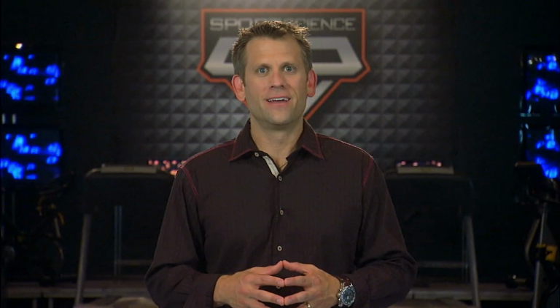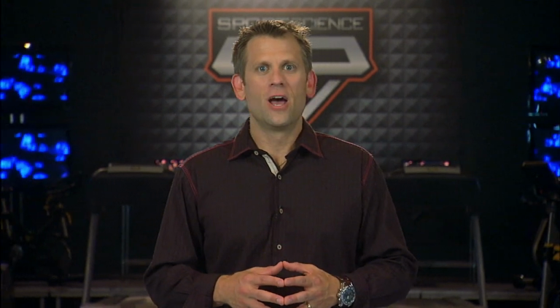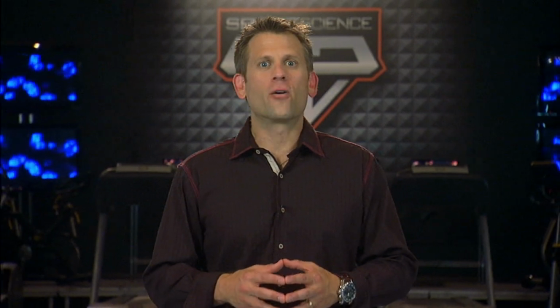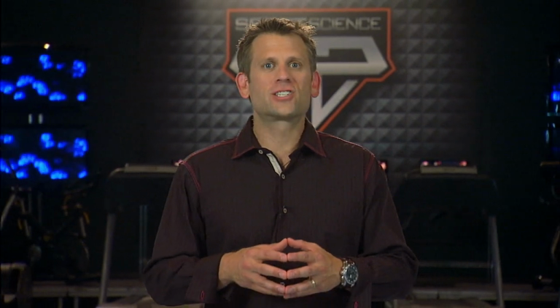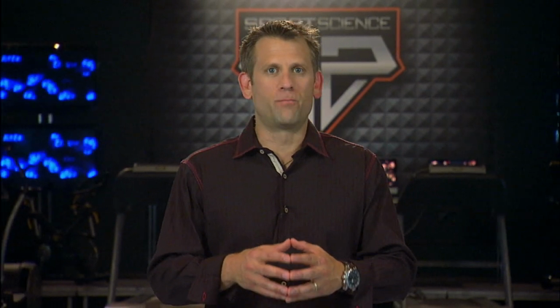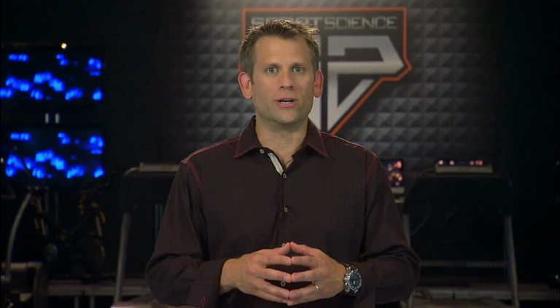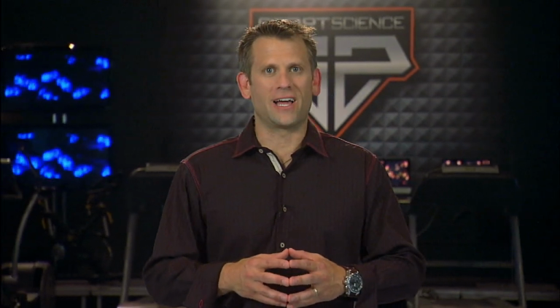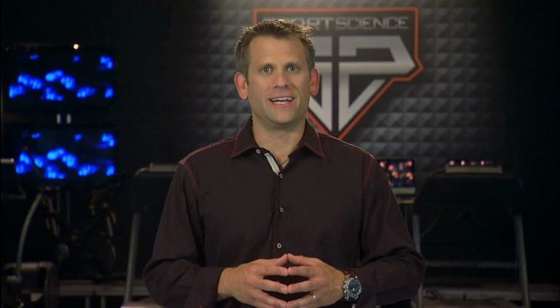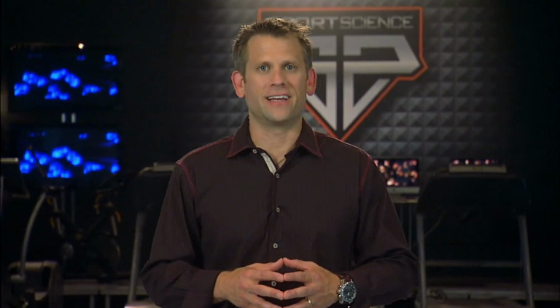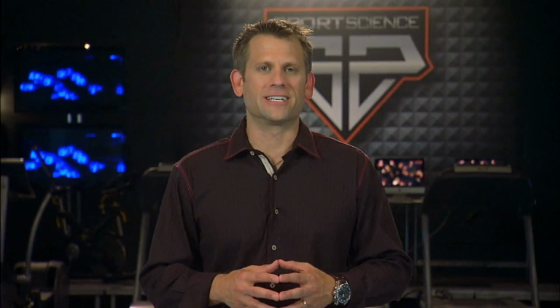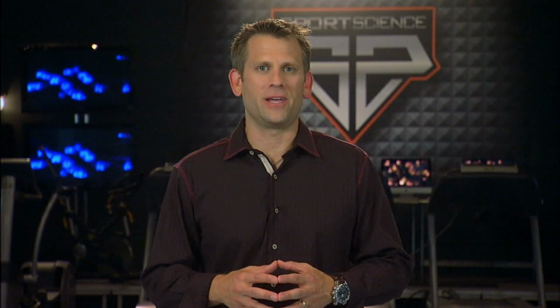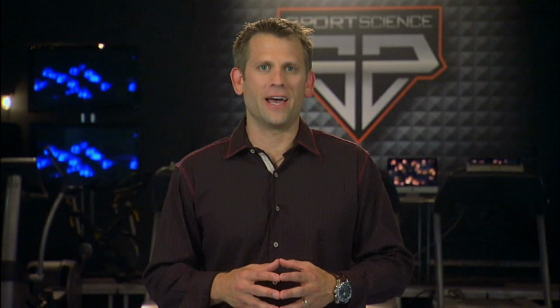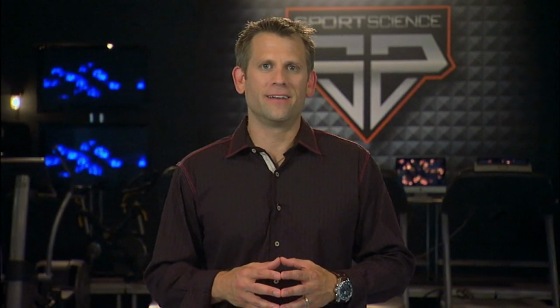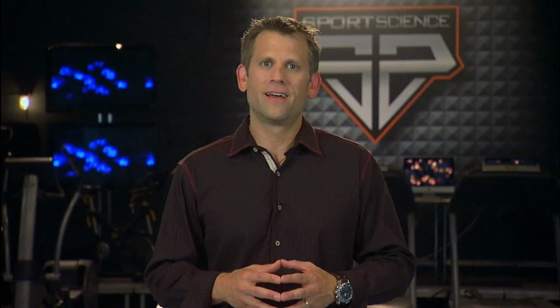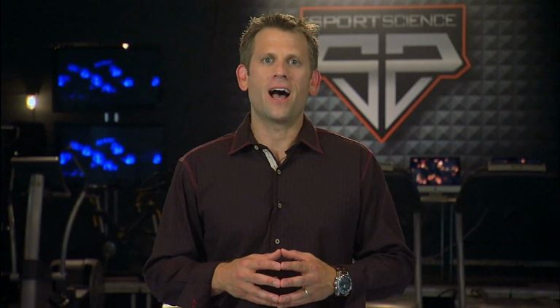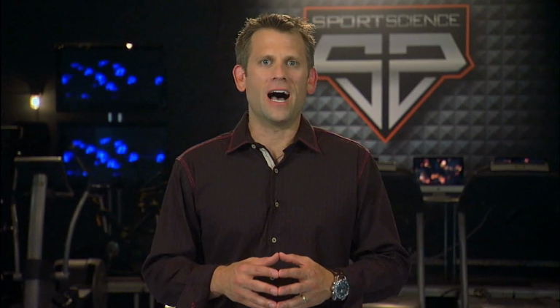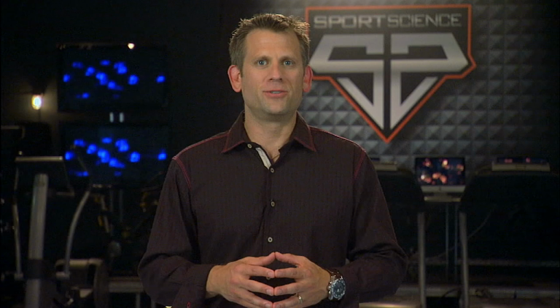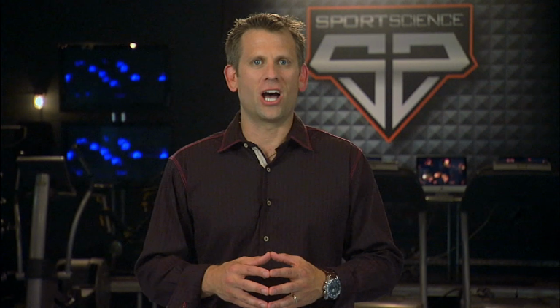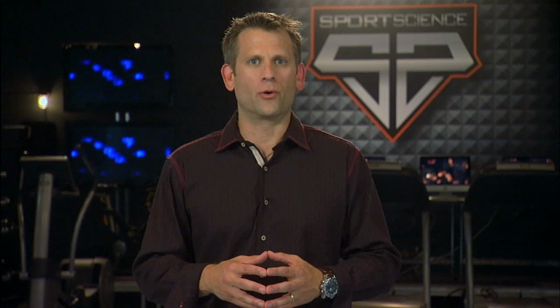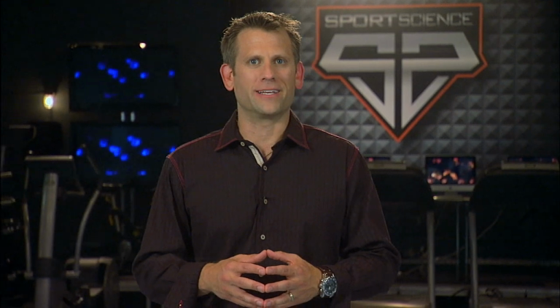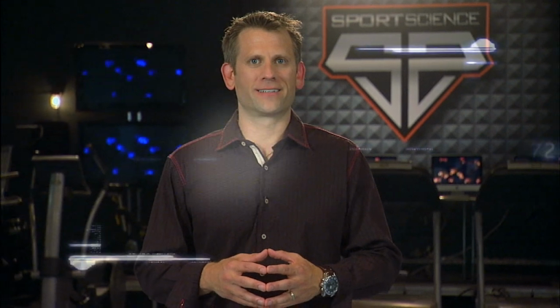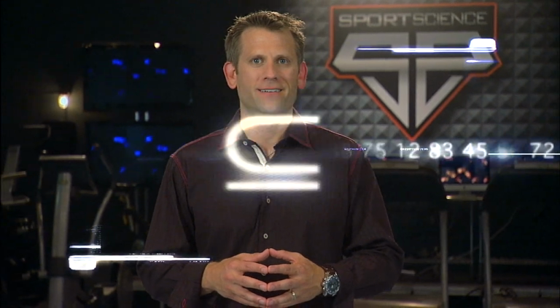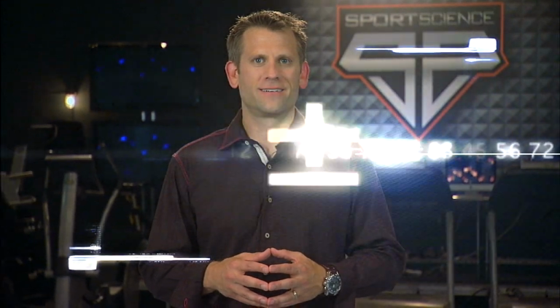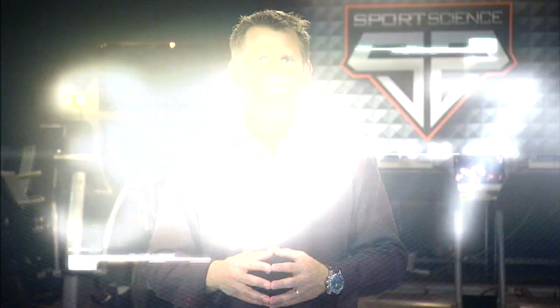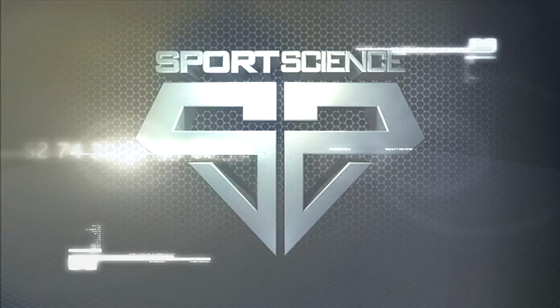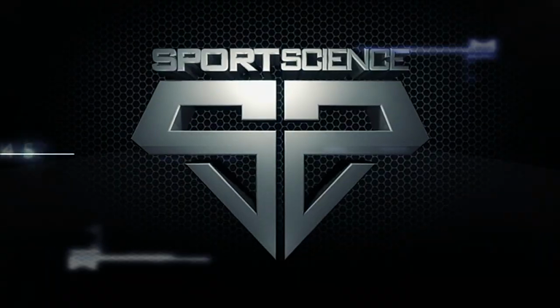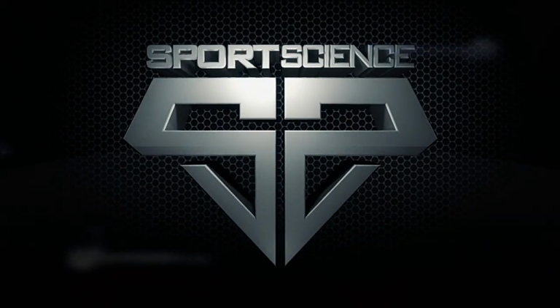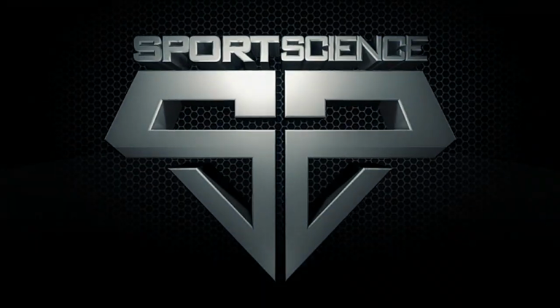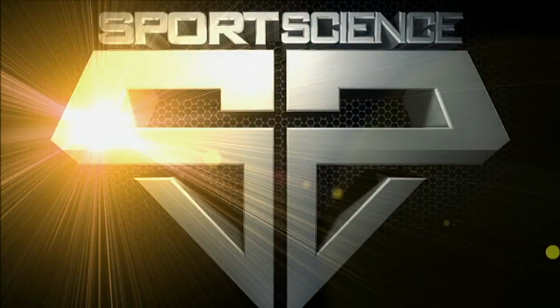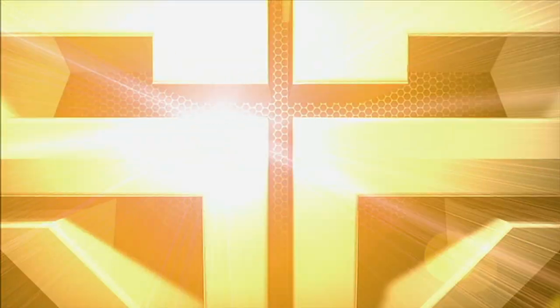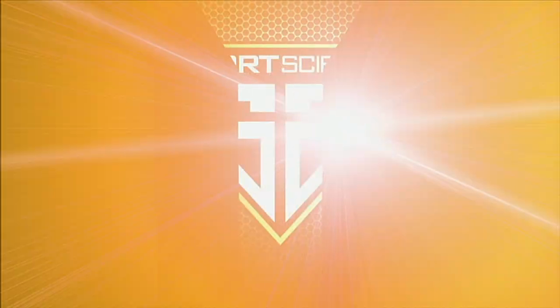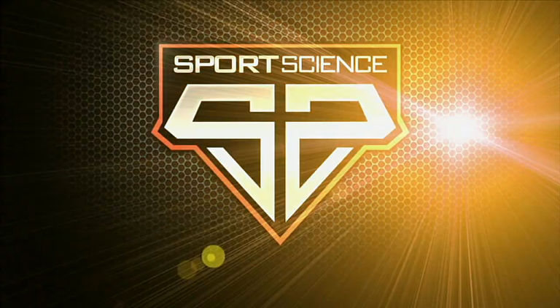For Sports Science on ESPN, I'm John Brinkus.